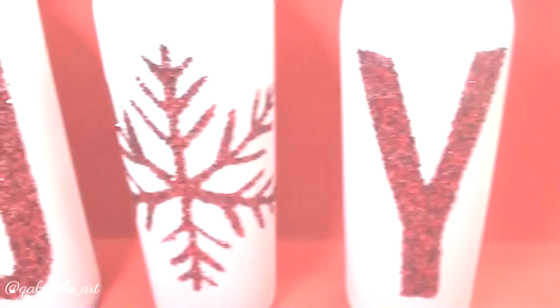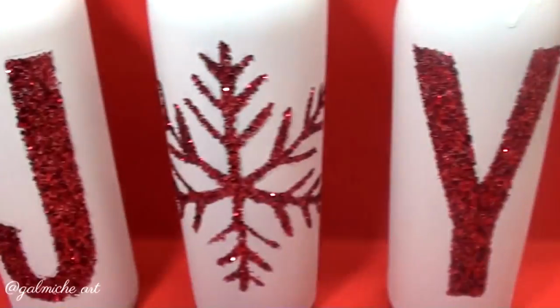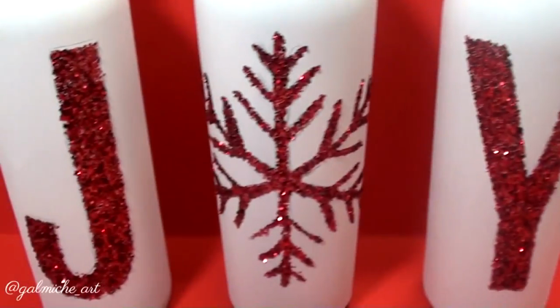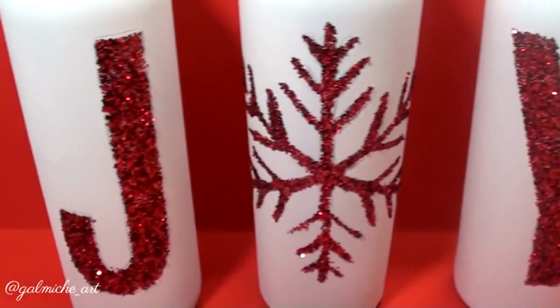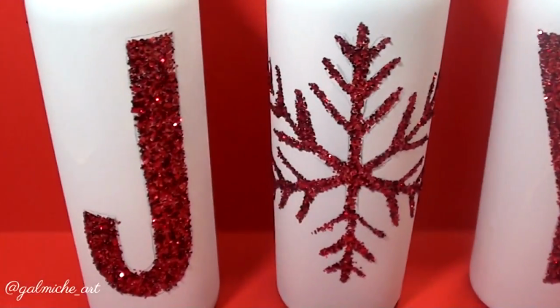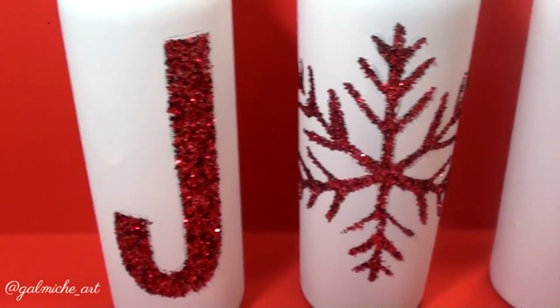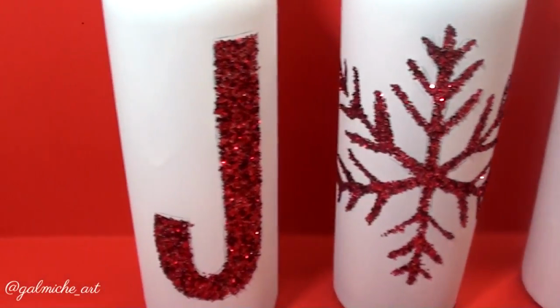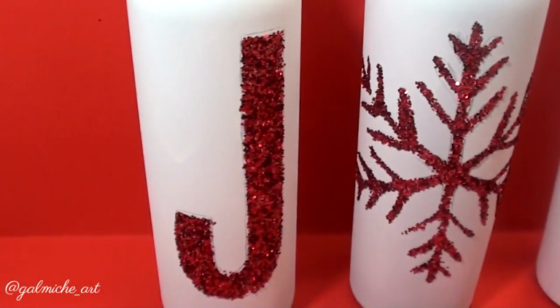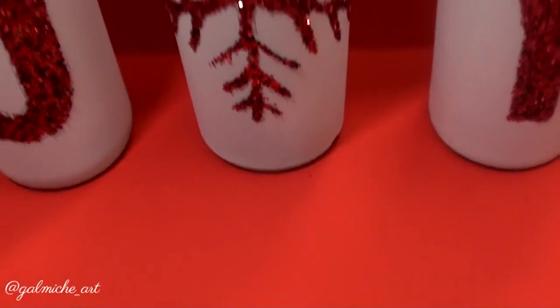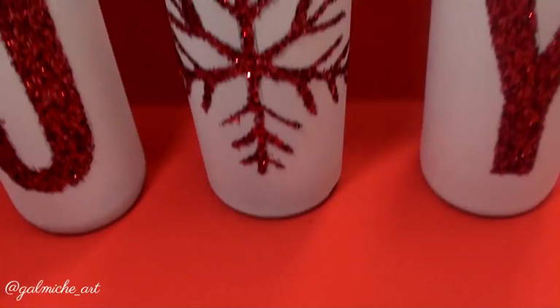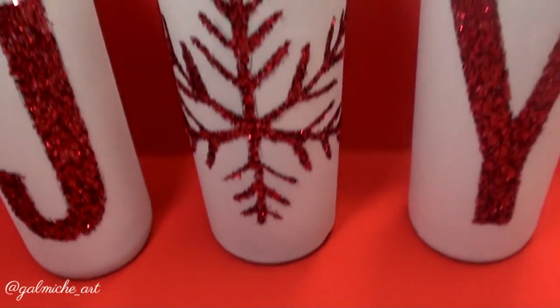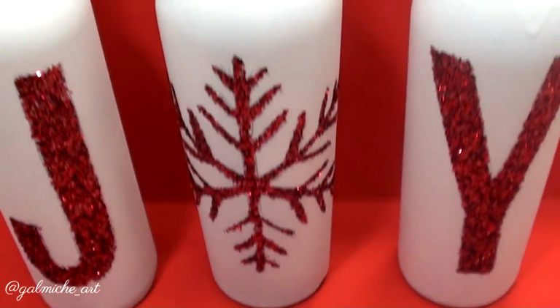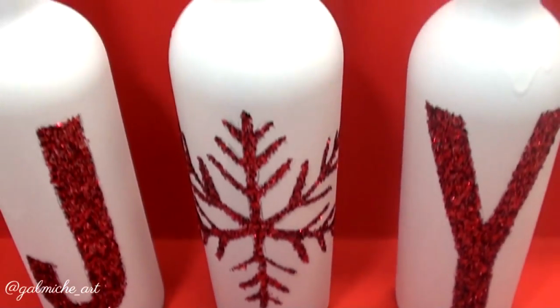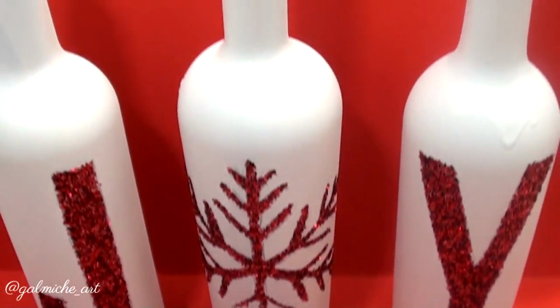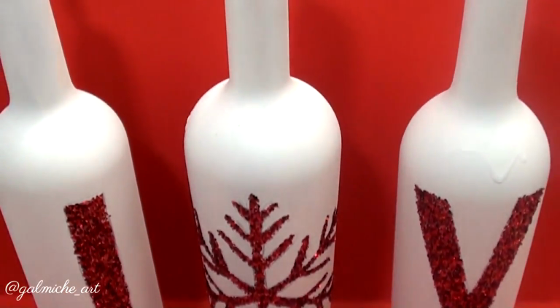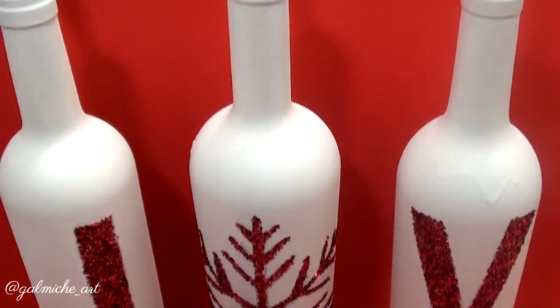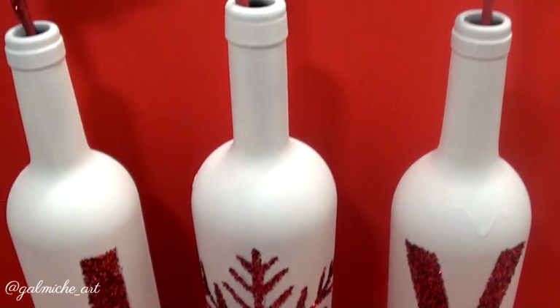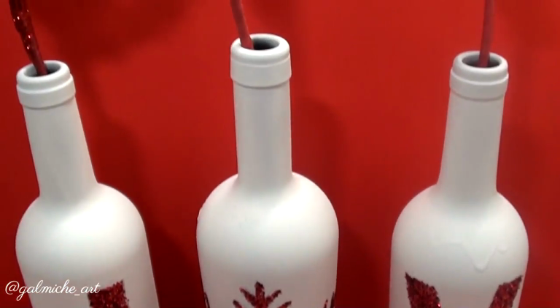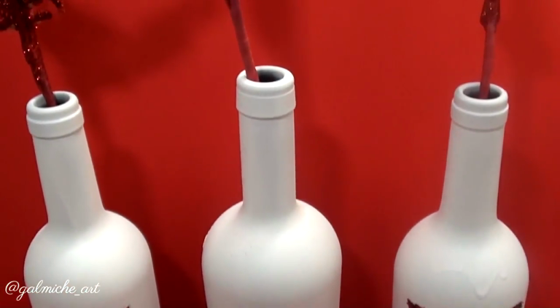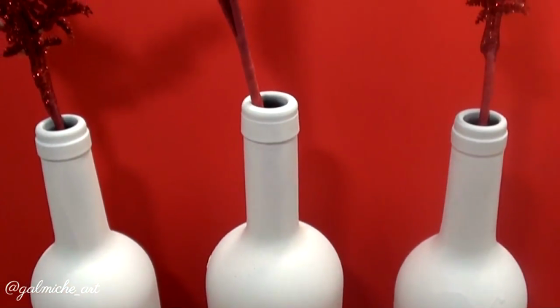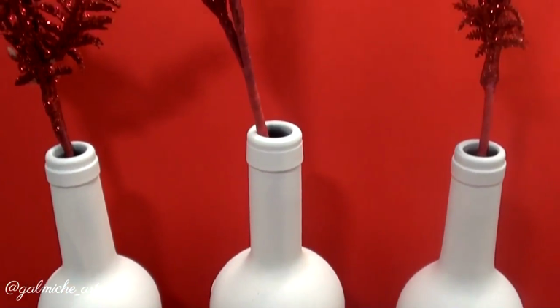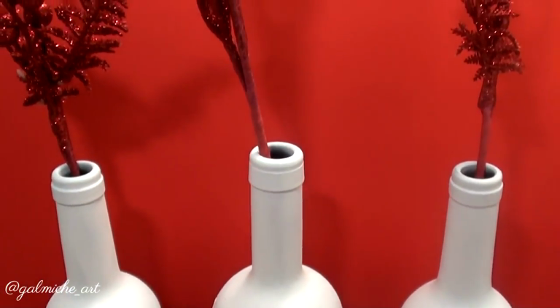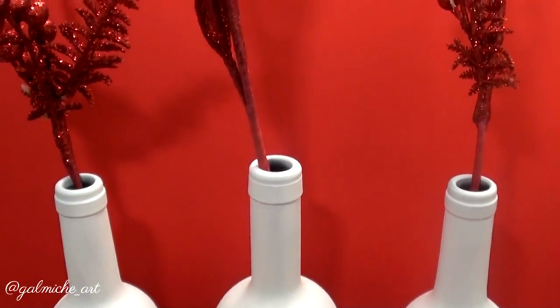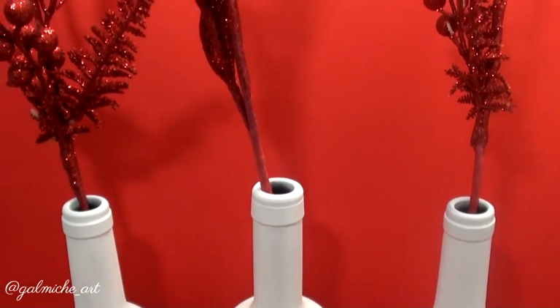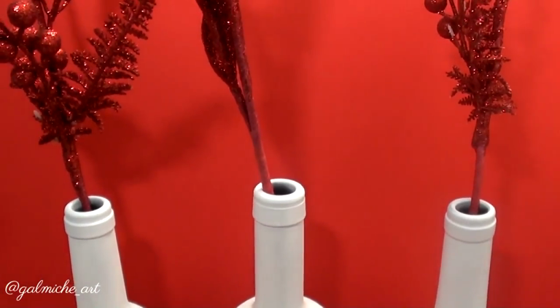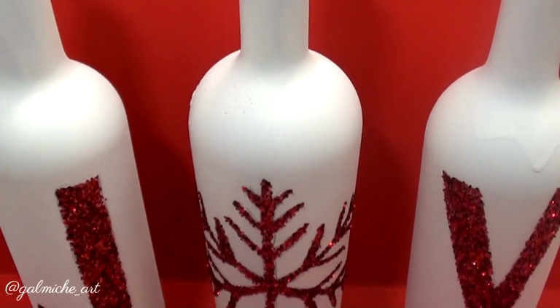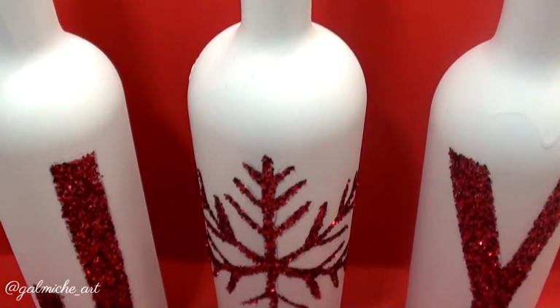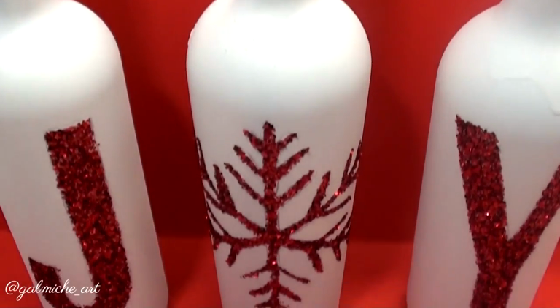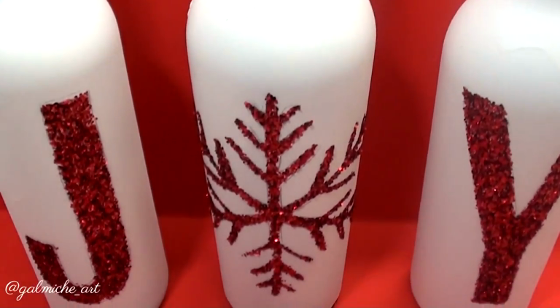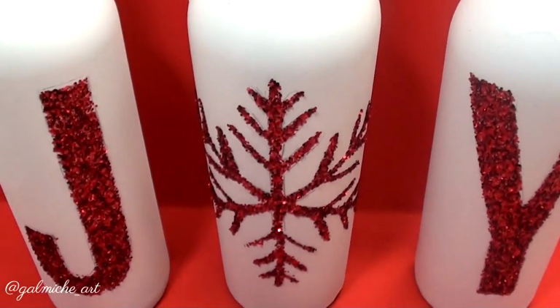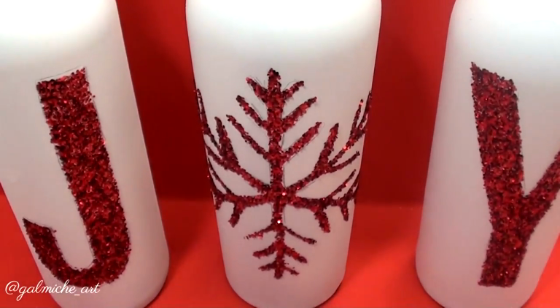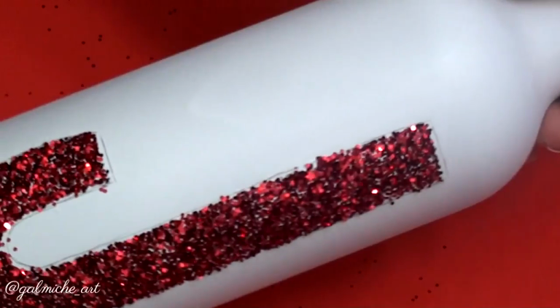Hey guys, welcome back to my channel! Today's video I'm going to show you how to make these Christmas wine decor. Don't forget to subscribe and stay tuned.